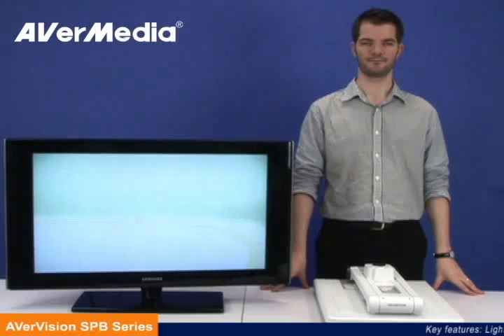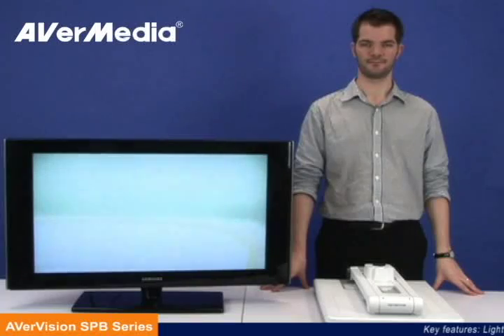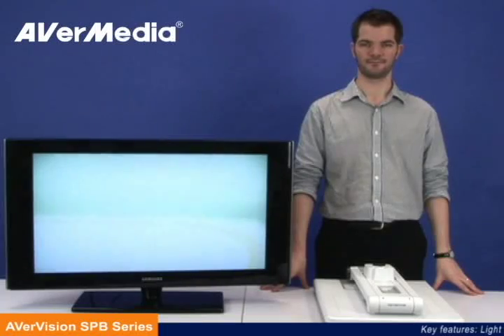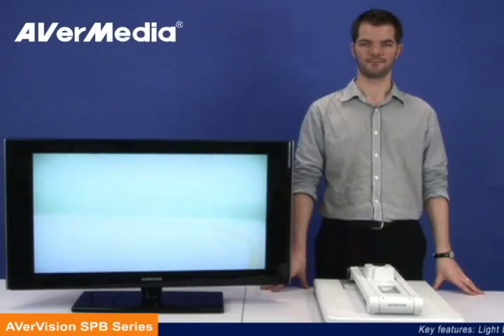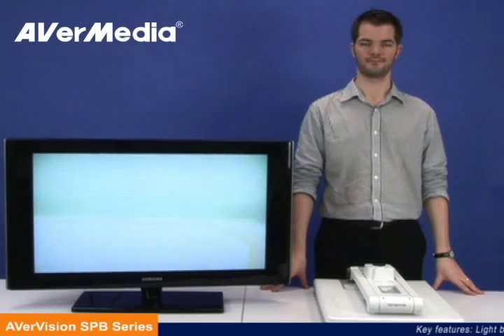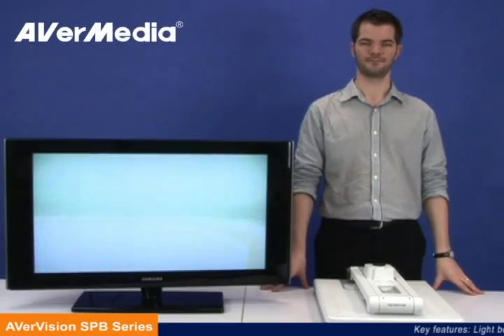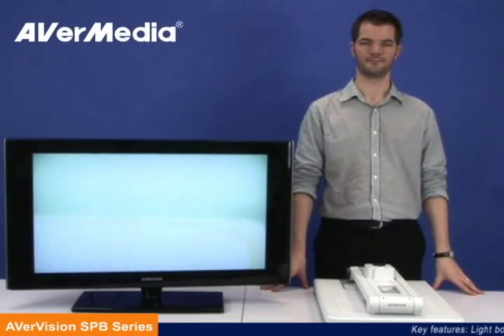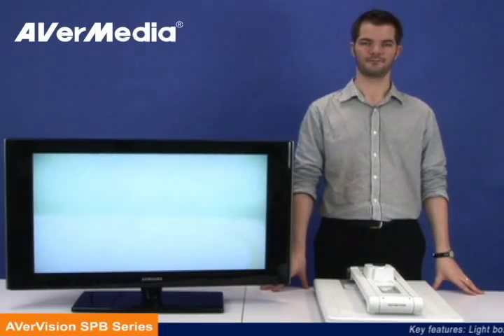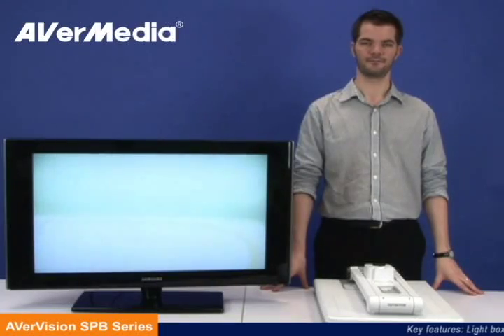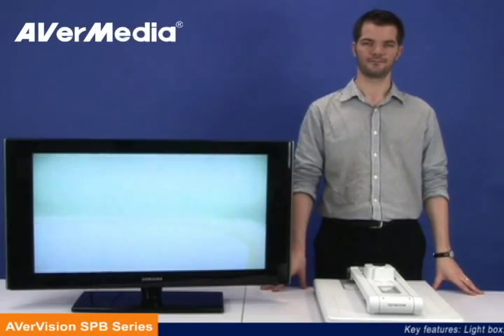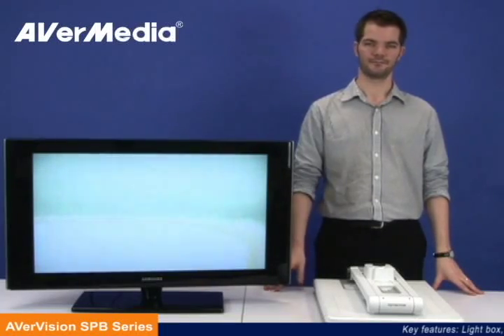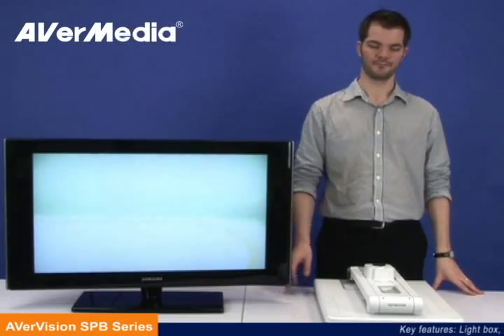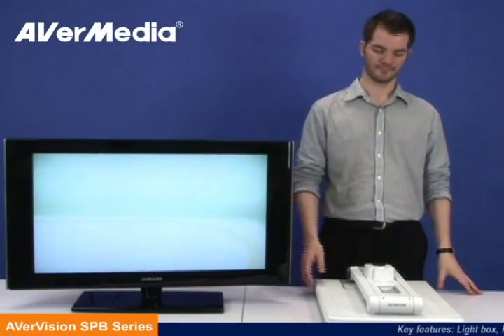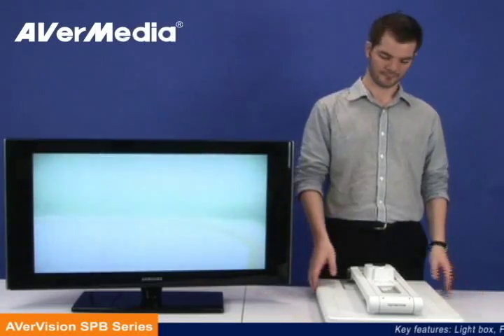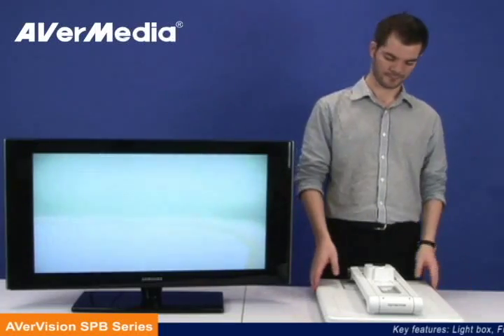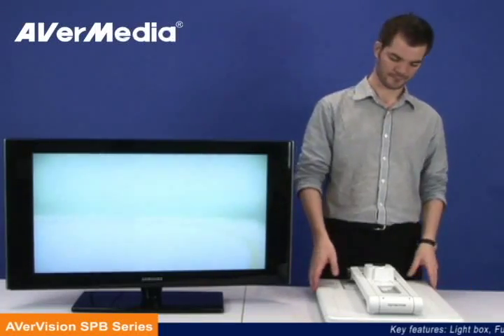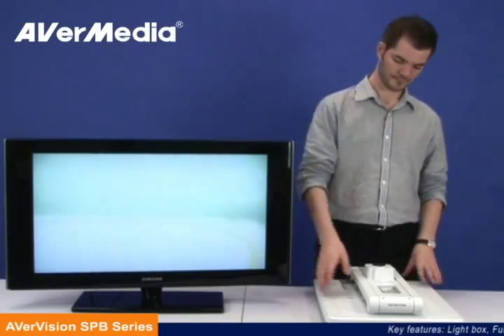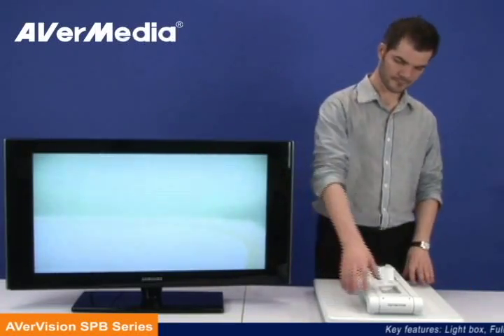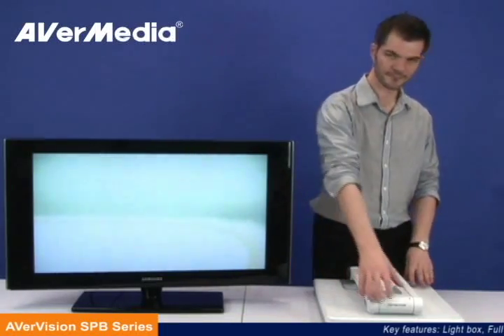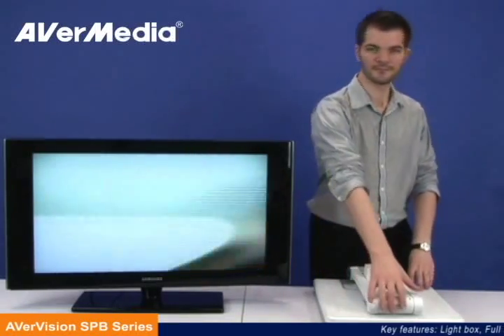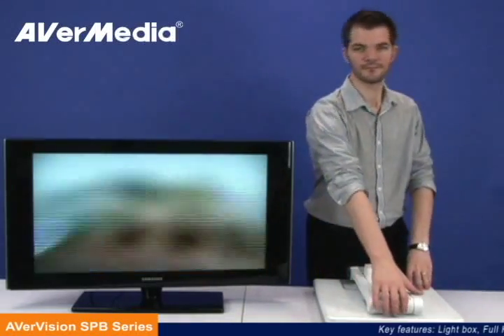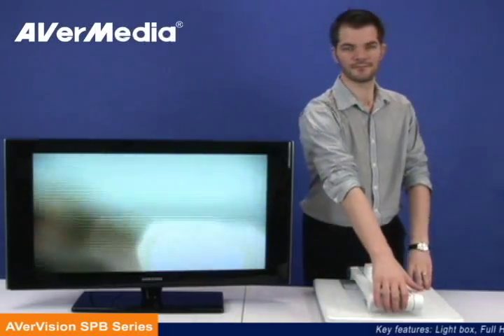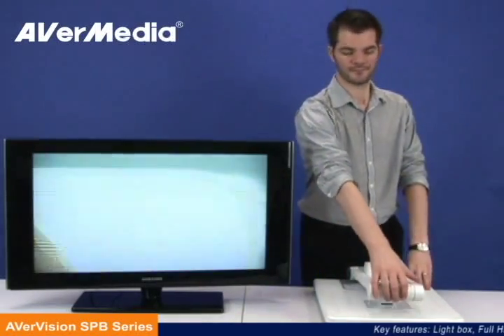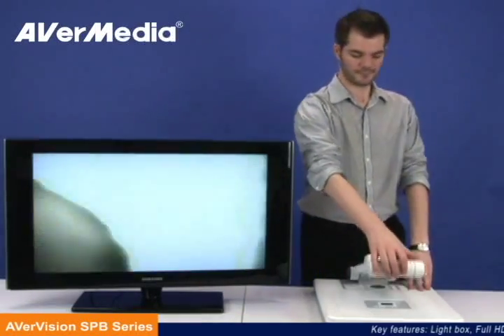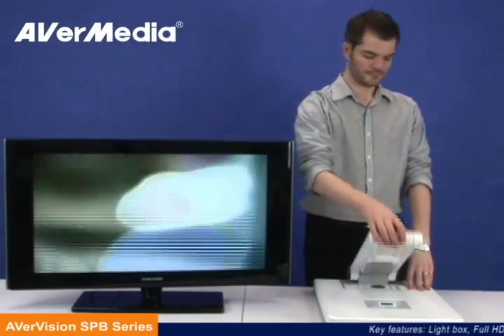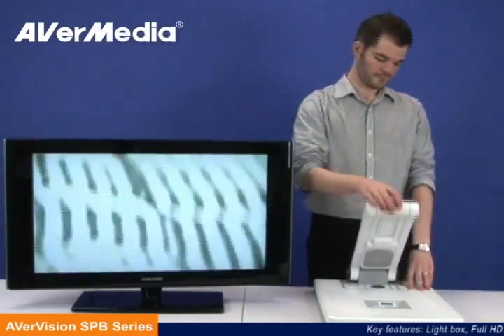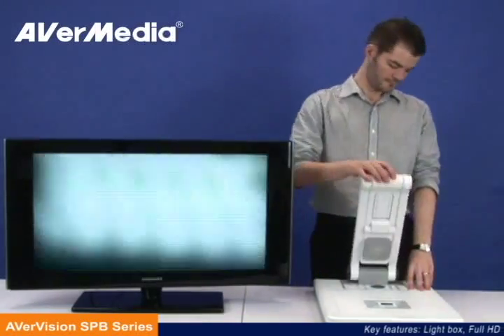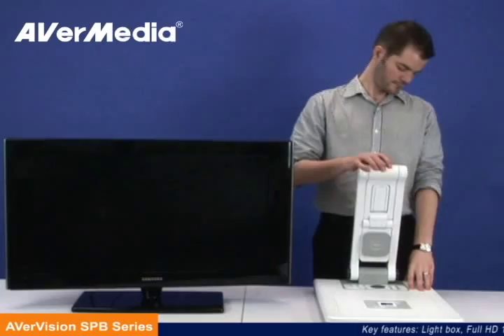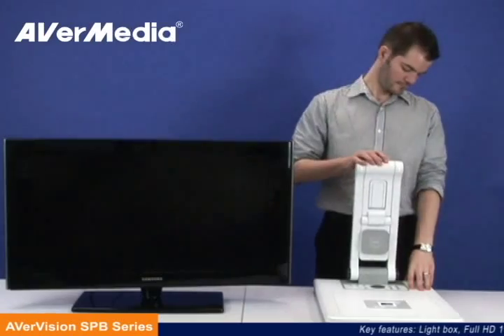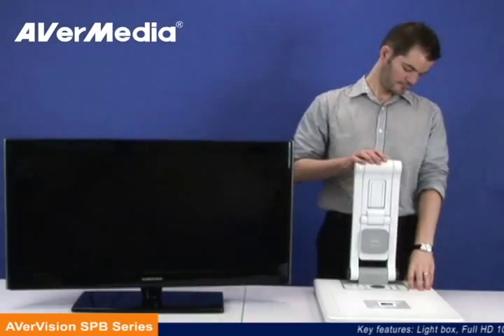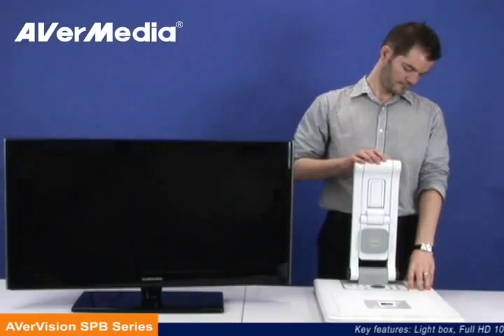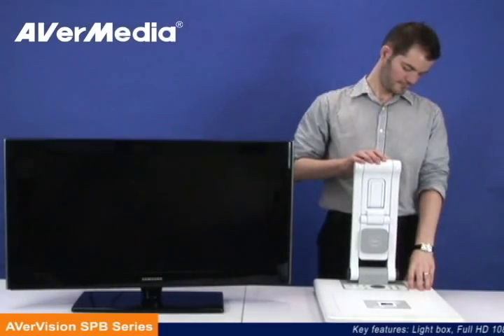Hey everyone, this is AverMedia, and we're here to present to you our AverVision SPB Series Visualizers.